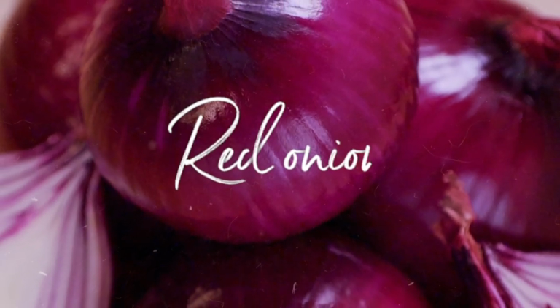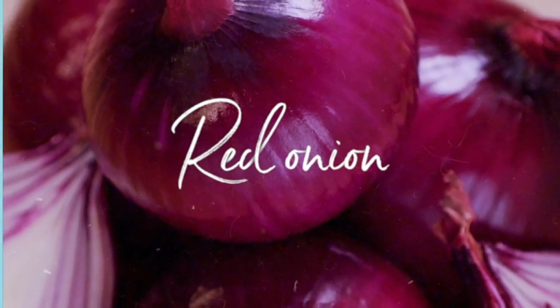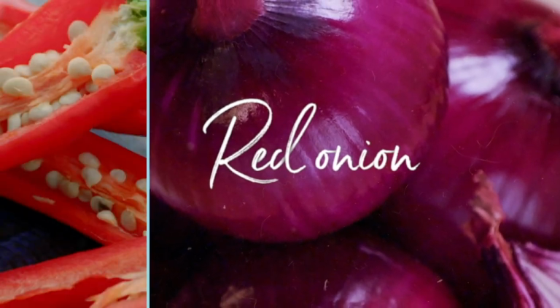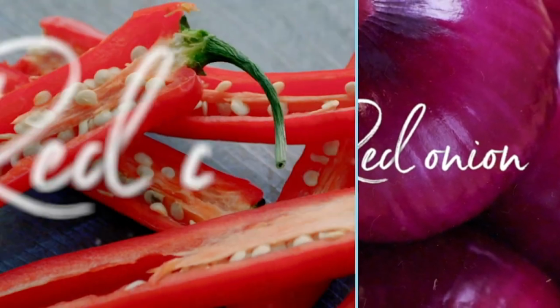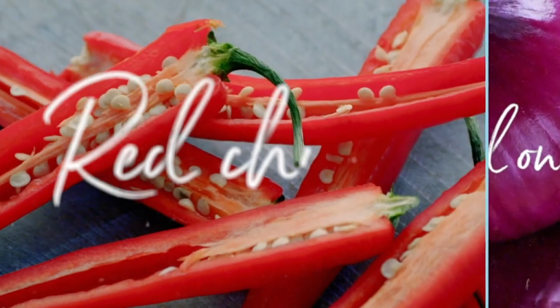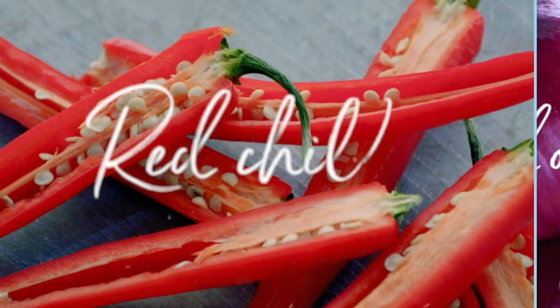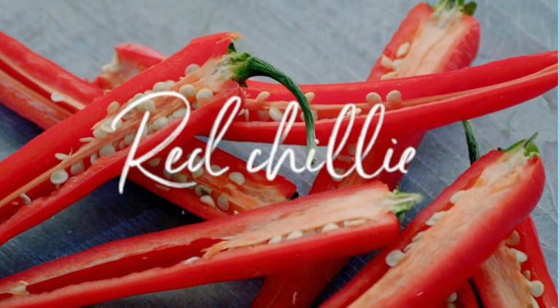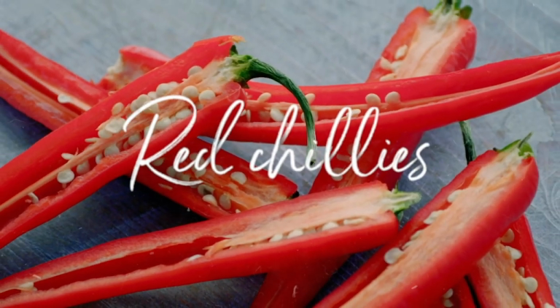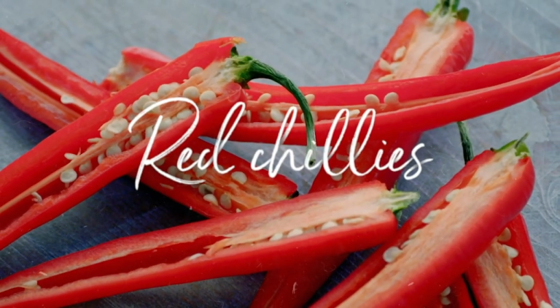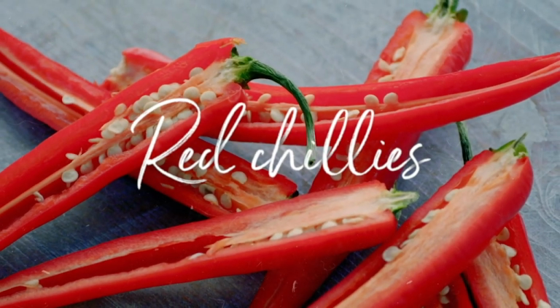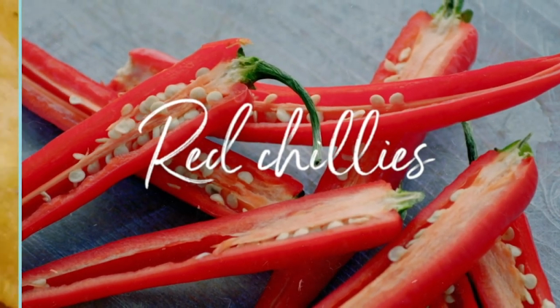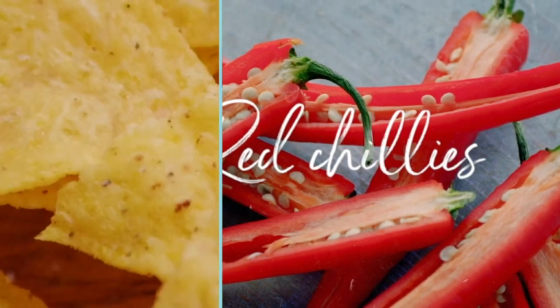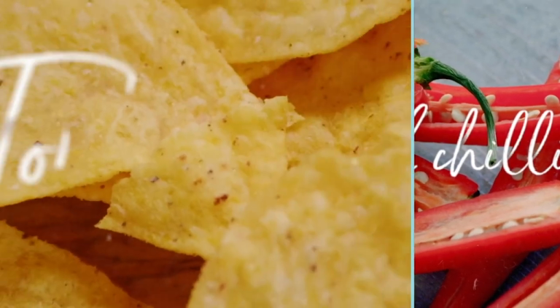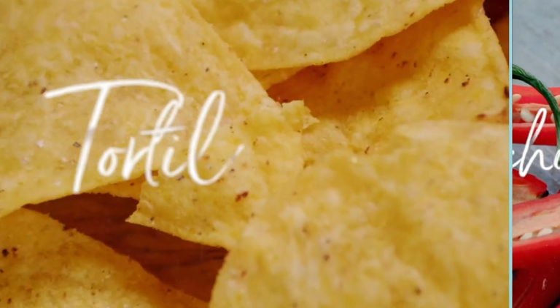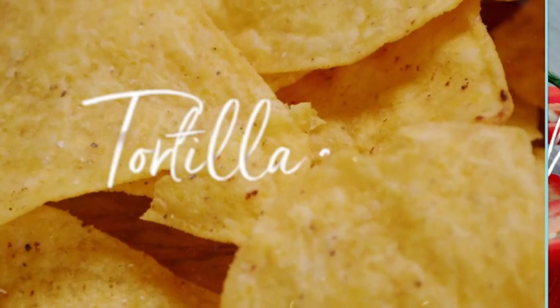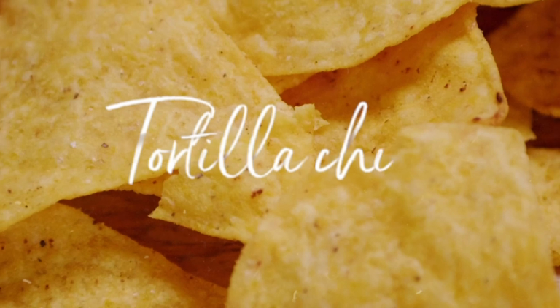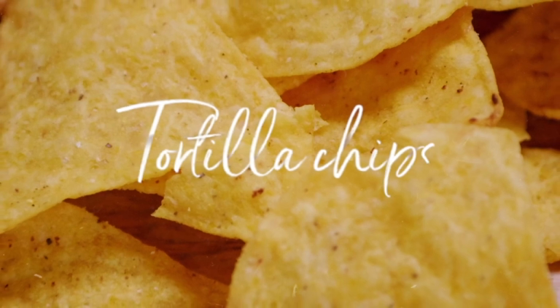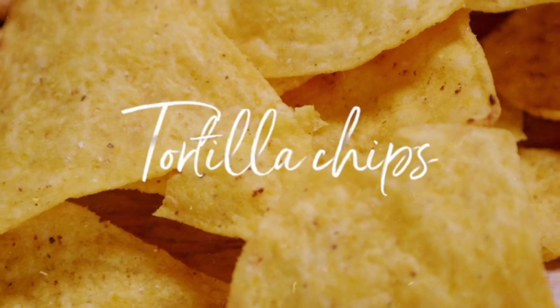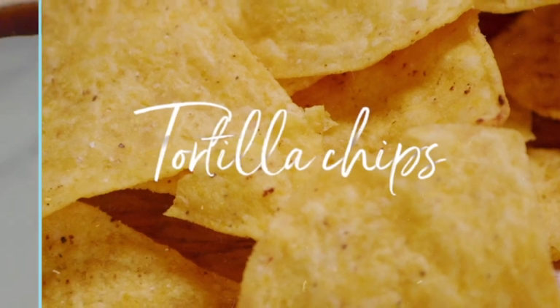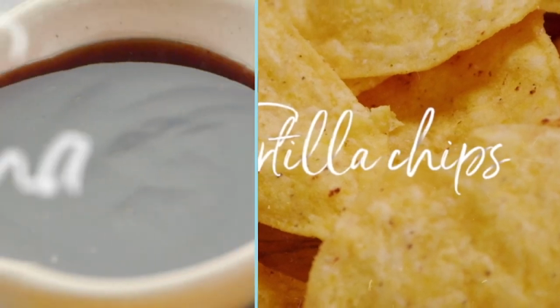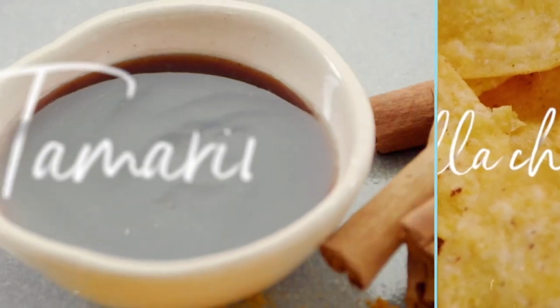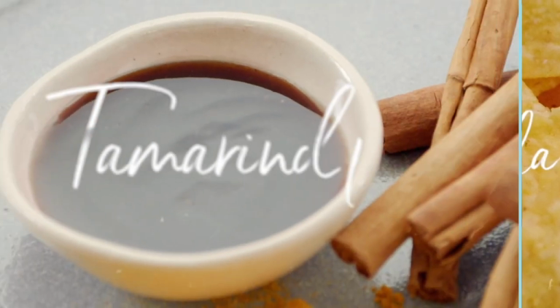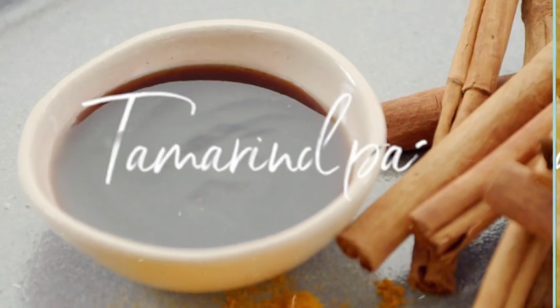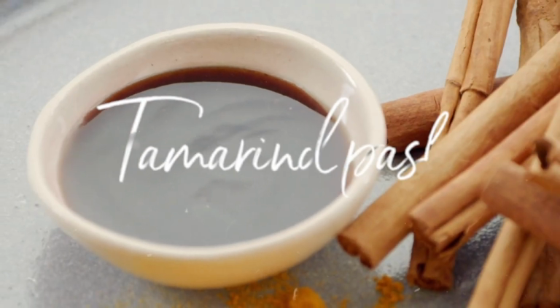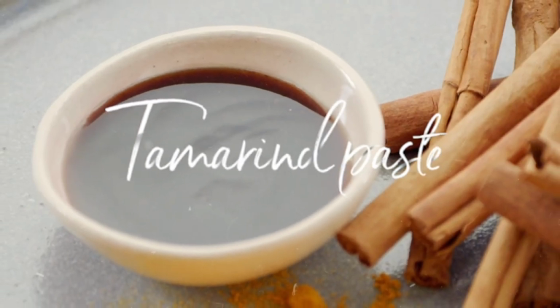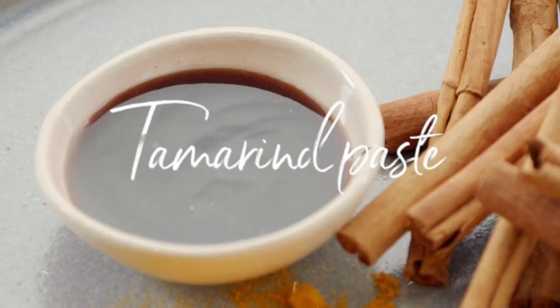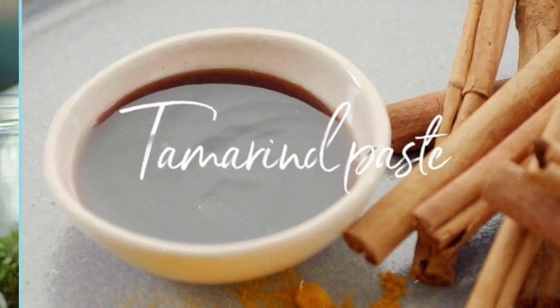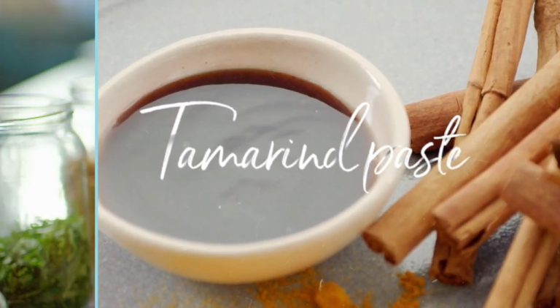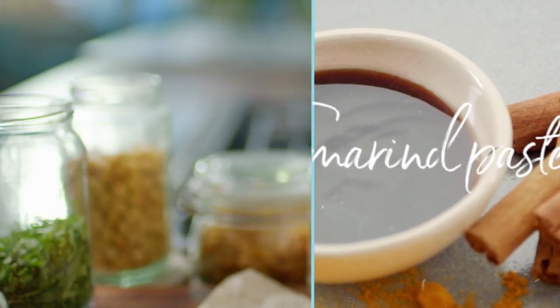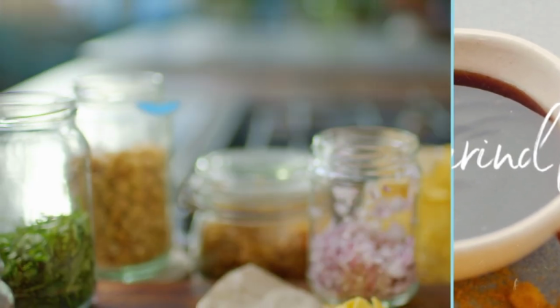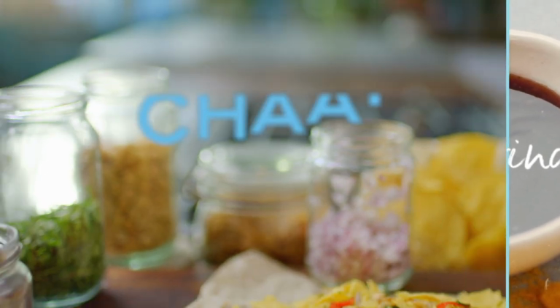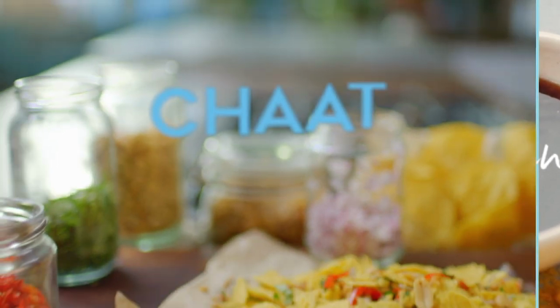Chaat is a popular street snack in Bangladesh. It's crunchy, sweet, tangy, spicy and totally delicious.